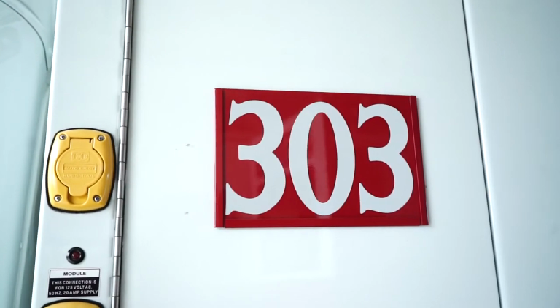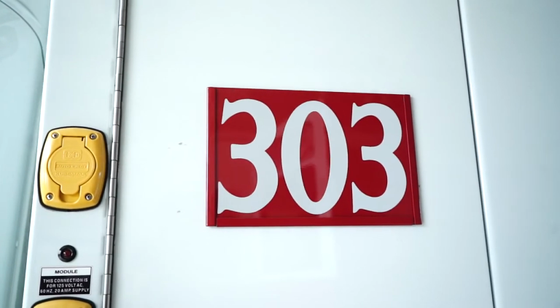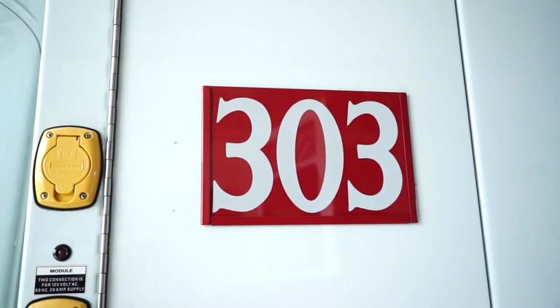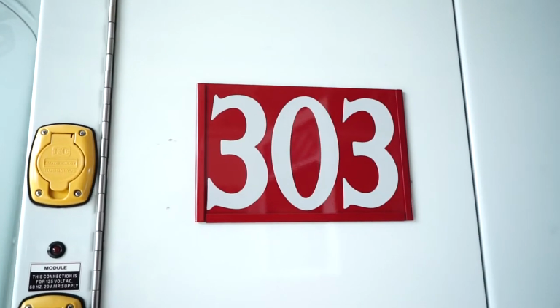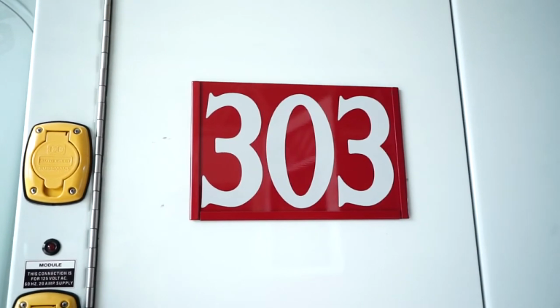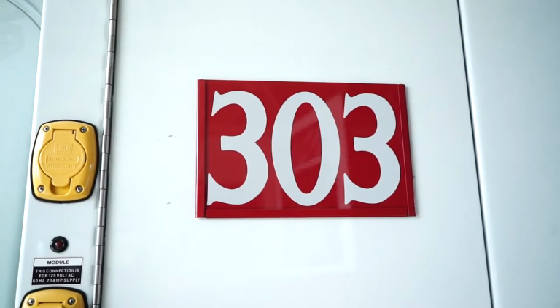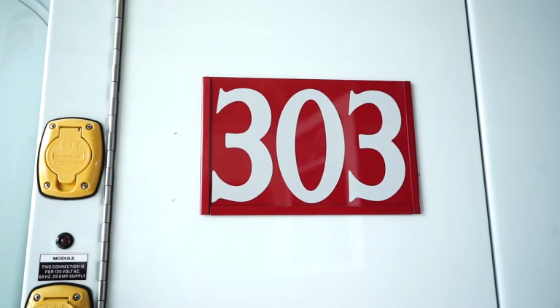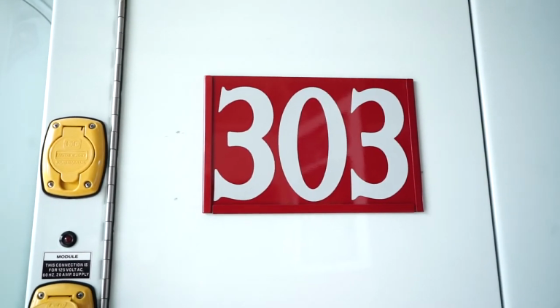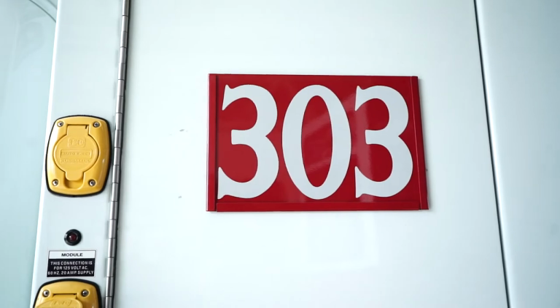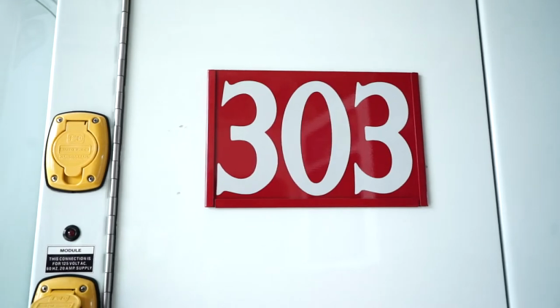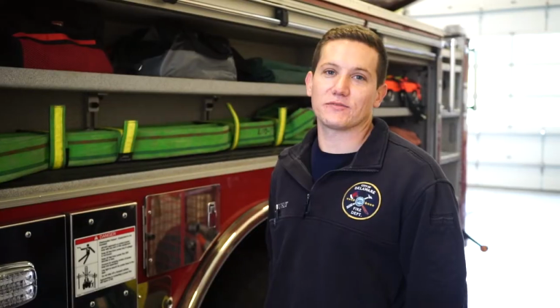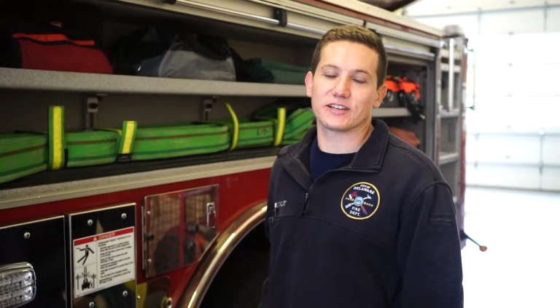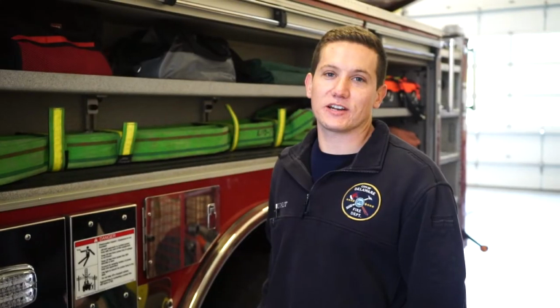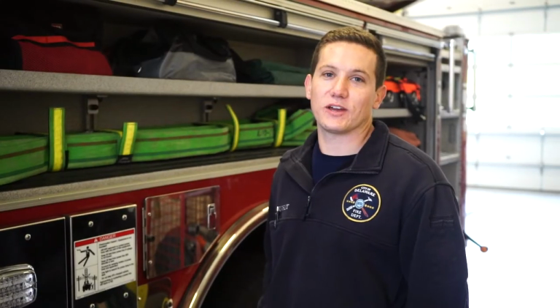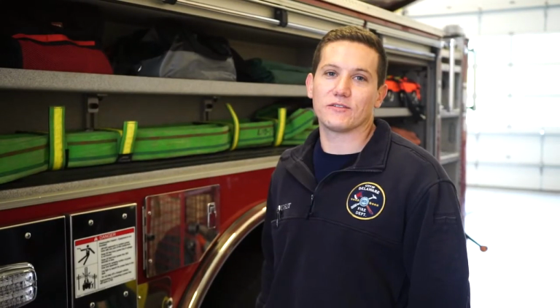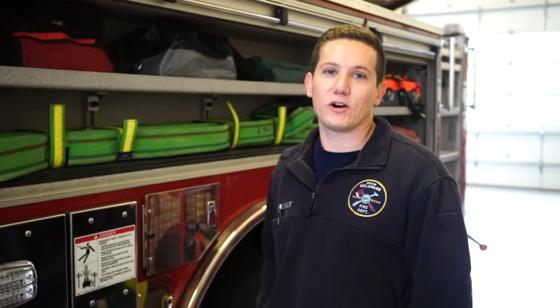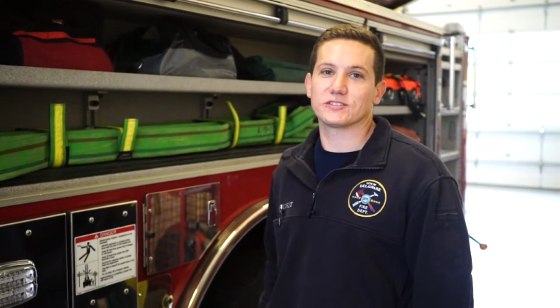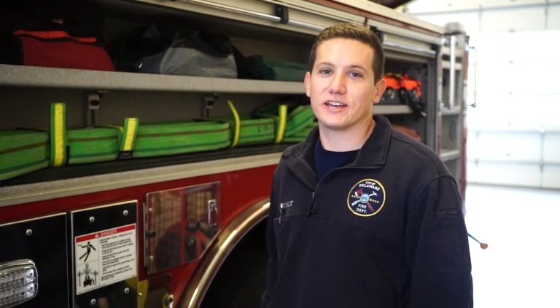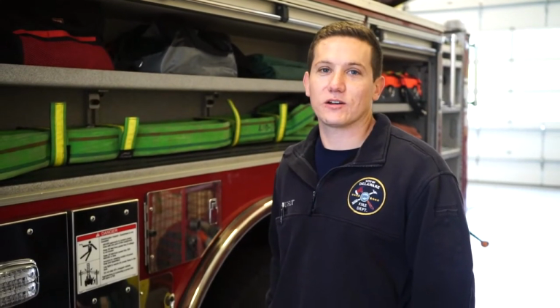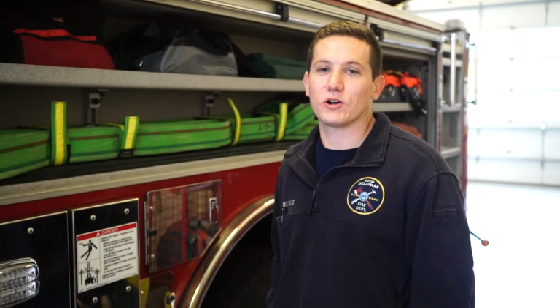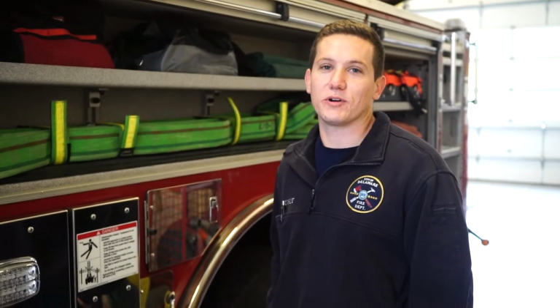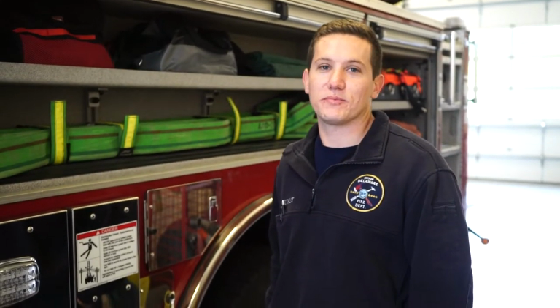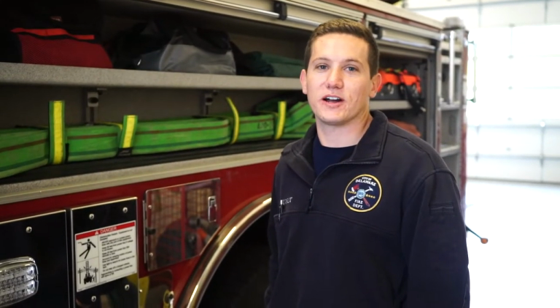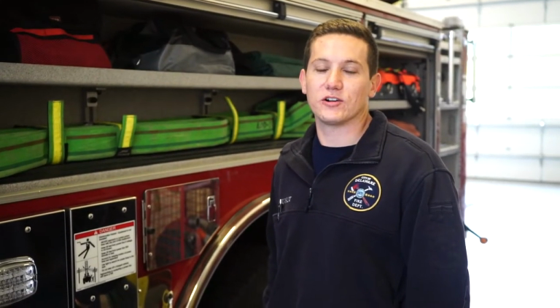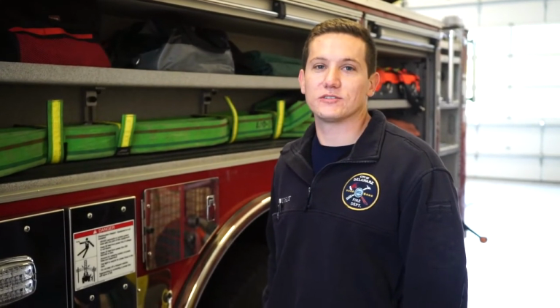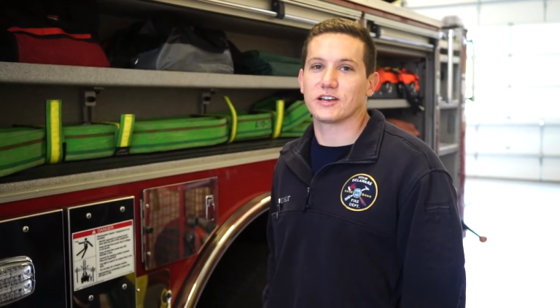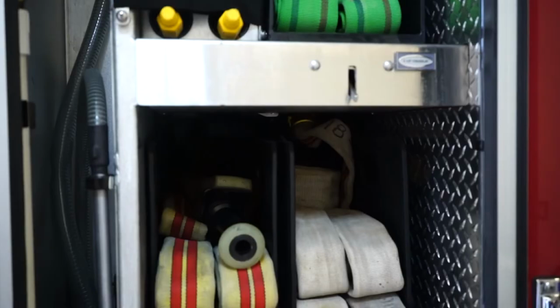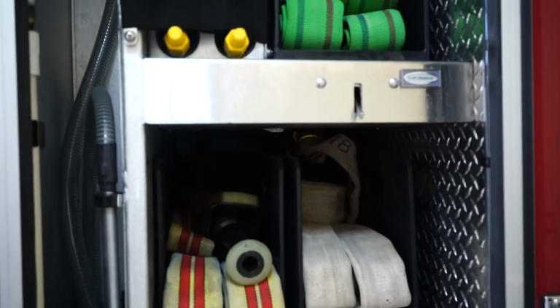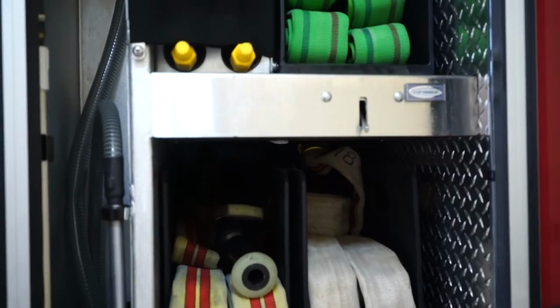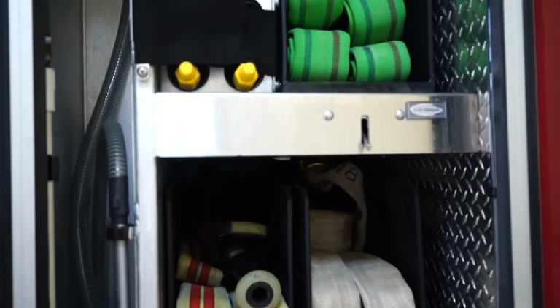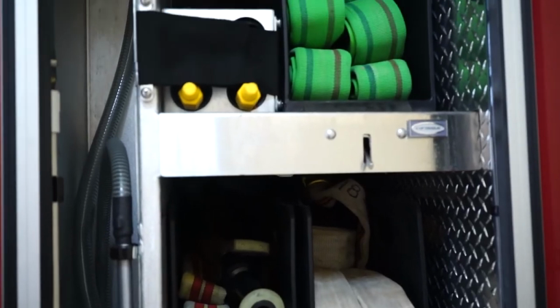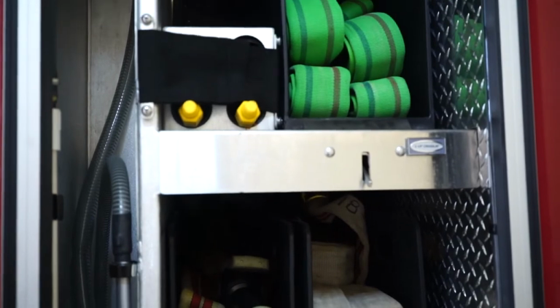They call this truck the Quint because it has five different things on it. We have a water tank, a water pump, fire hose, aerial ladder, and ground ladders.